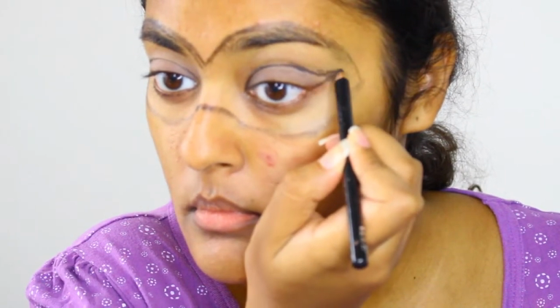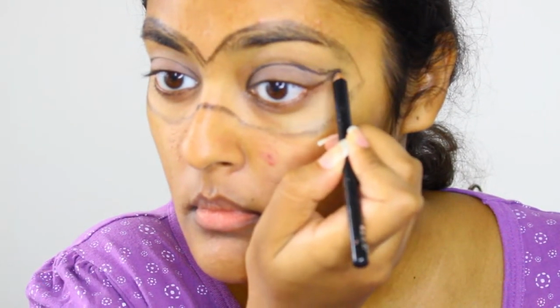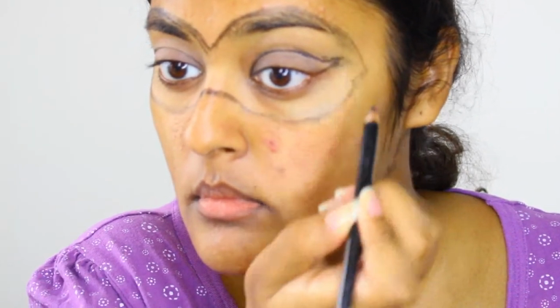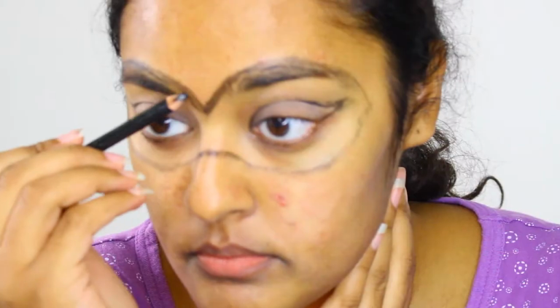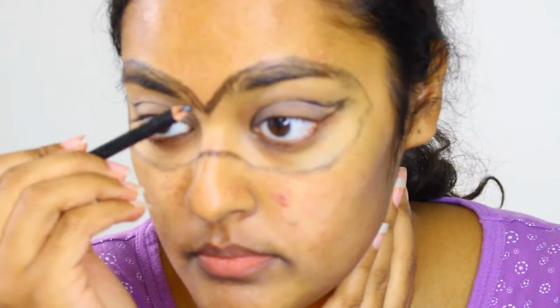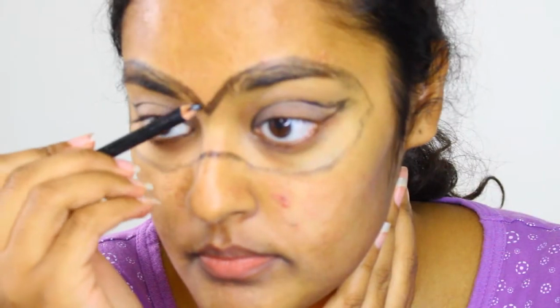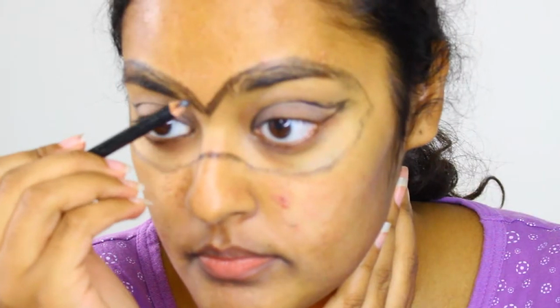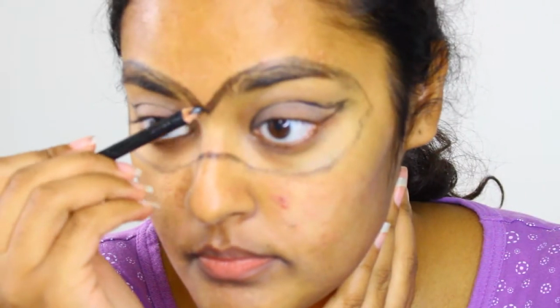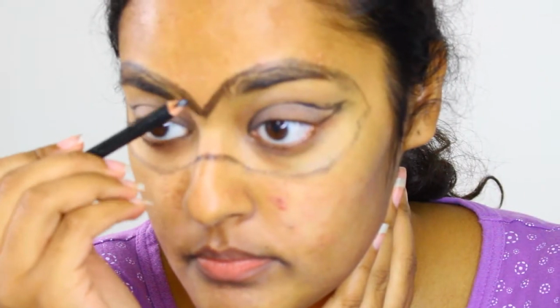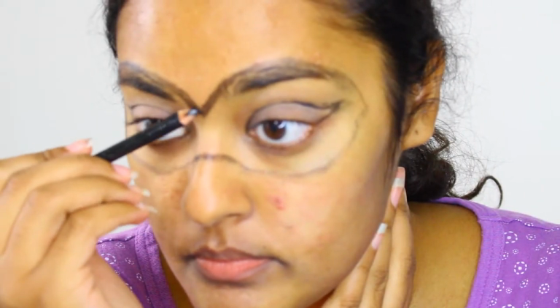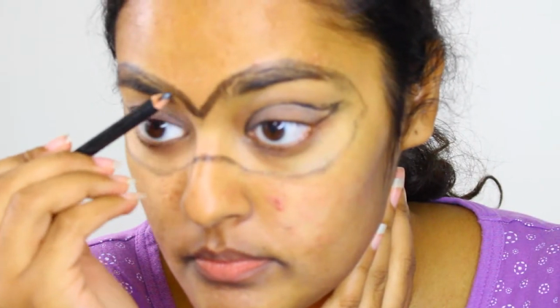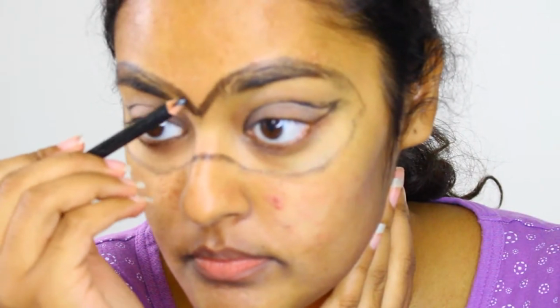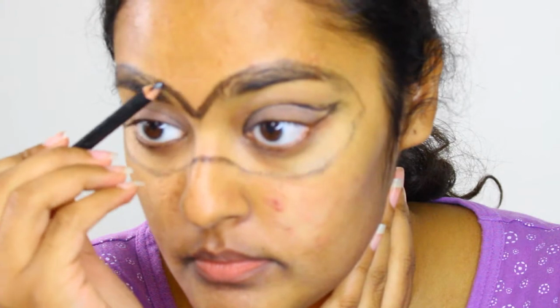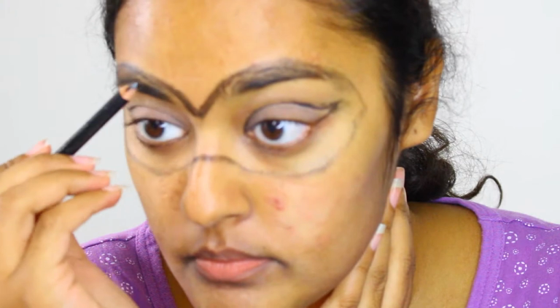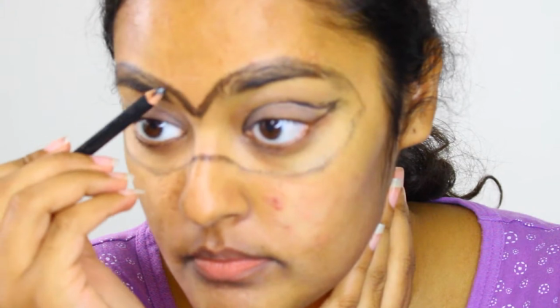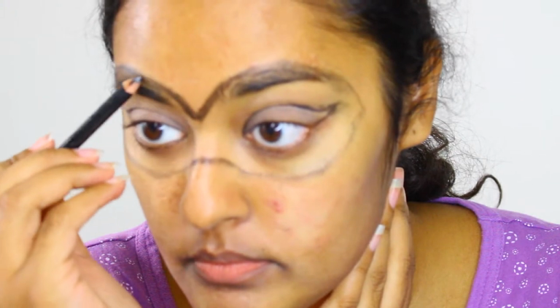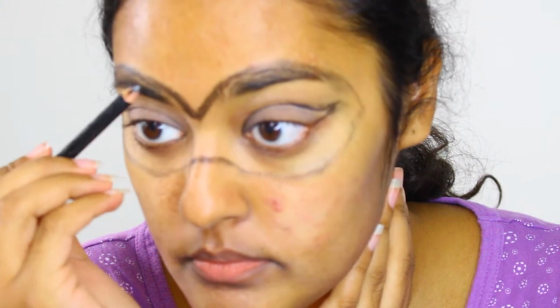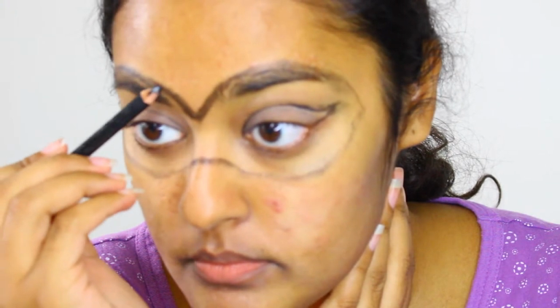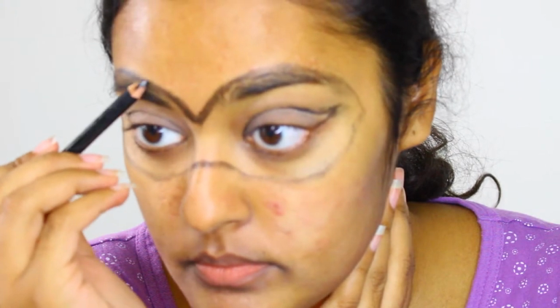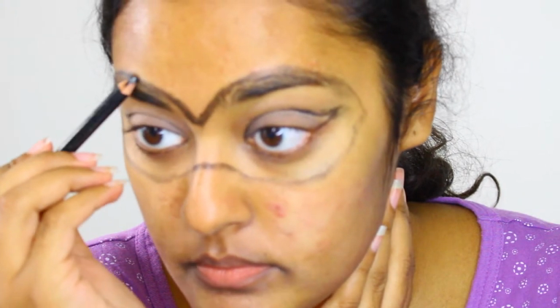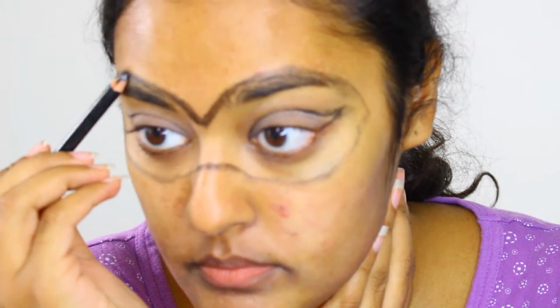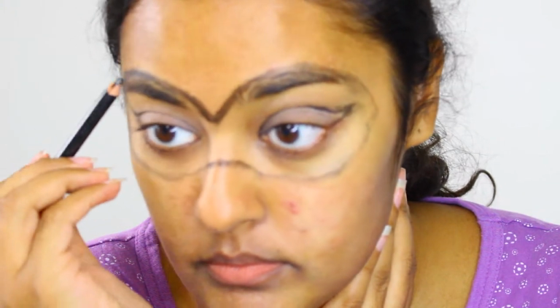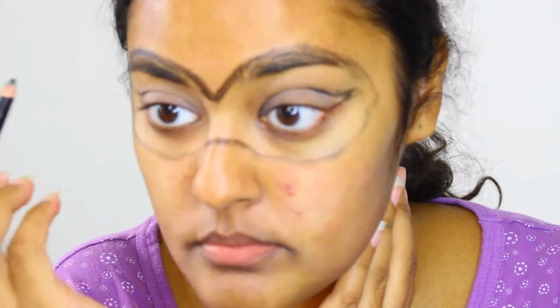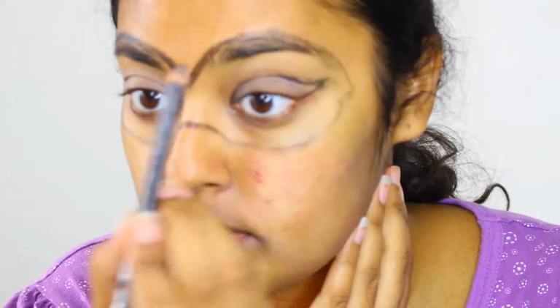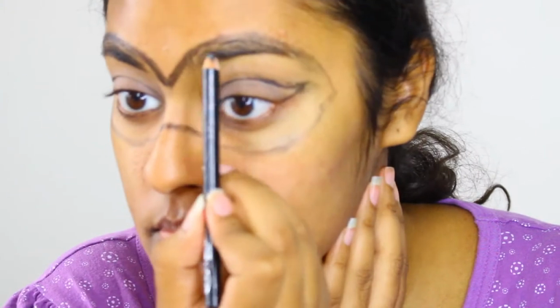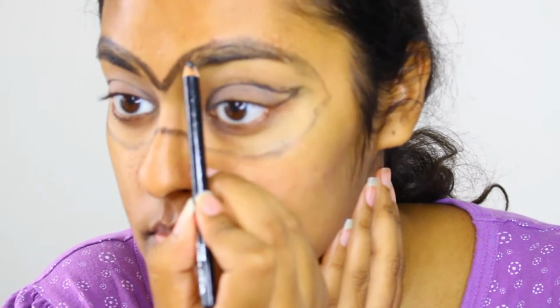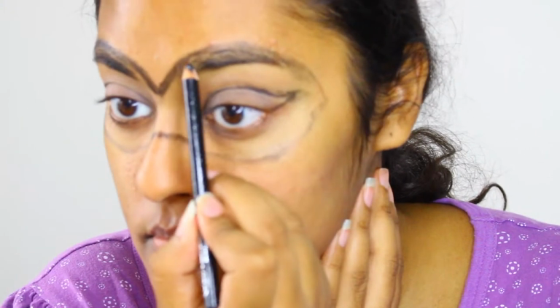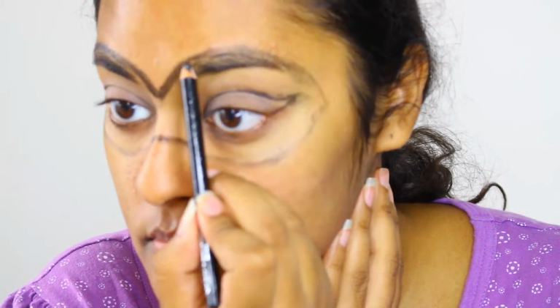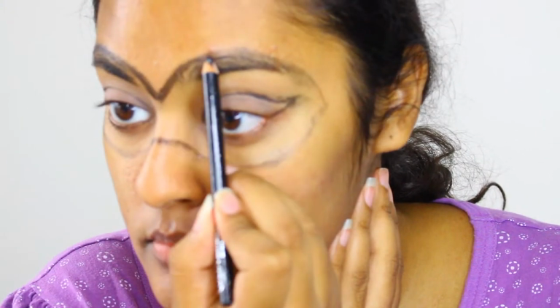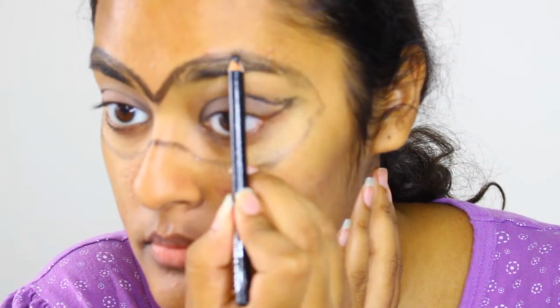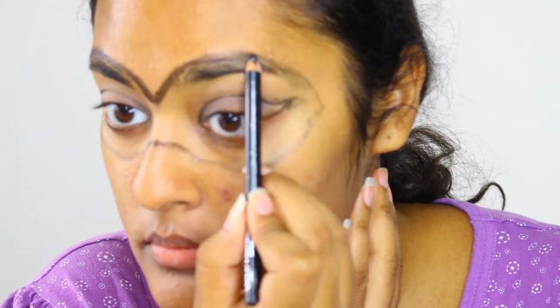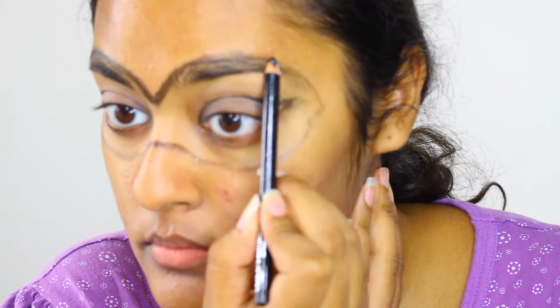Now roughly fill in the mask. It doesn't have to be precise at this point — you just want to create a base.